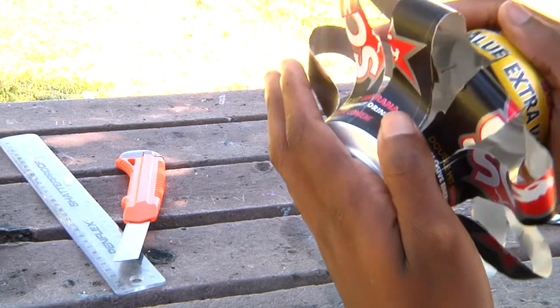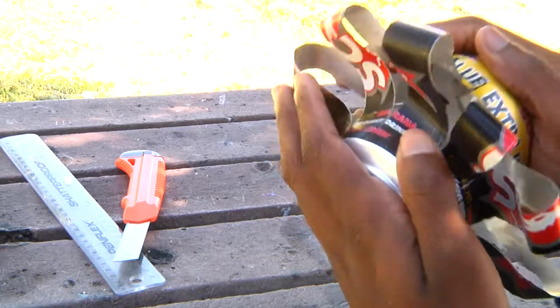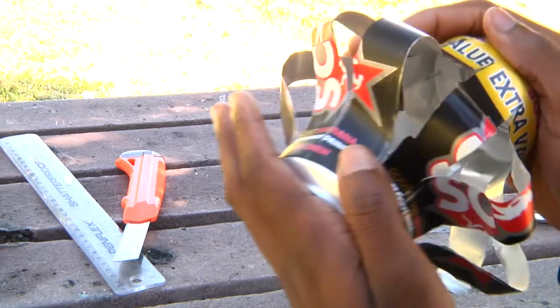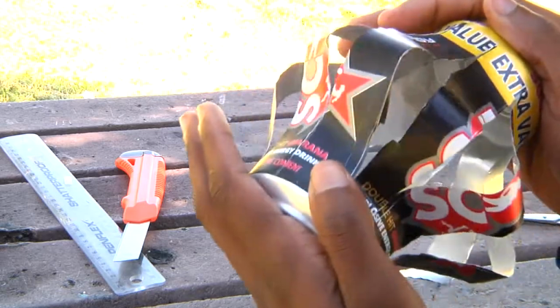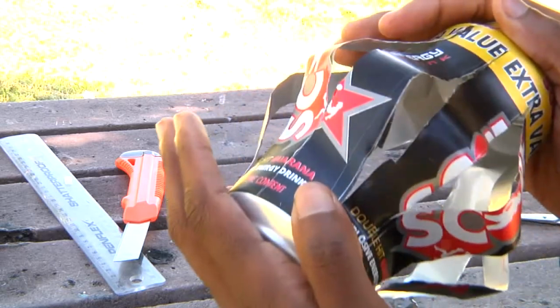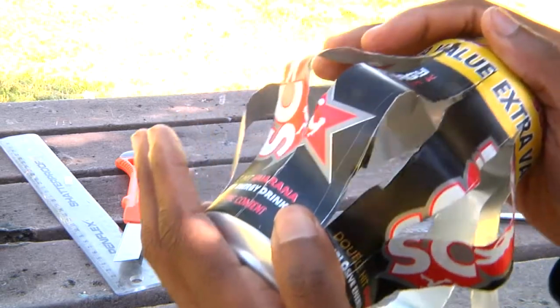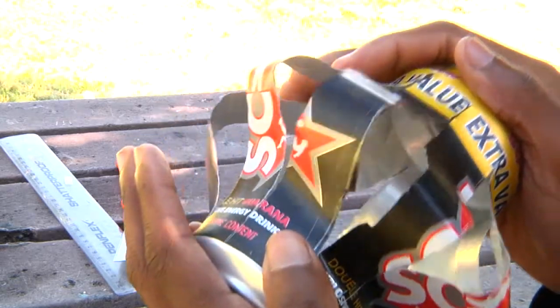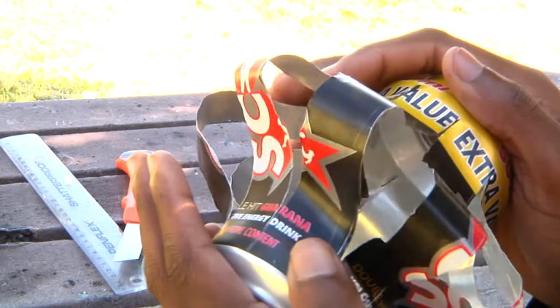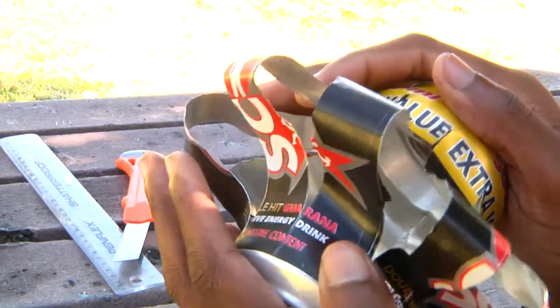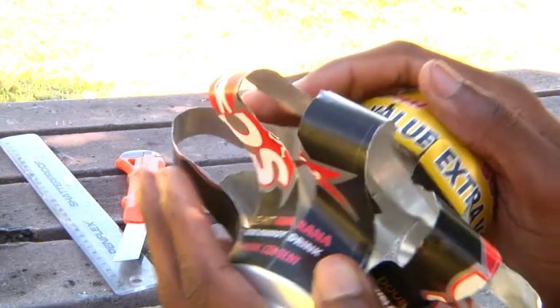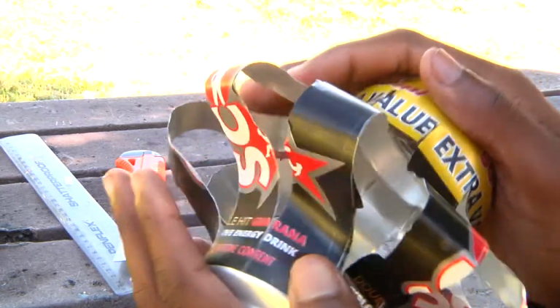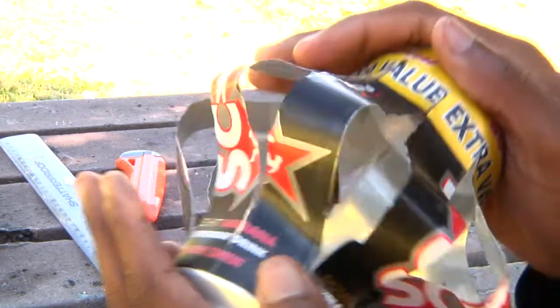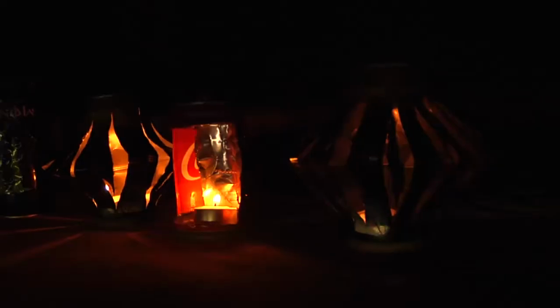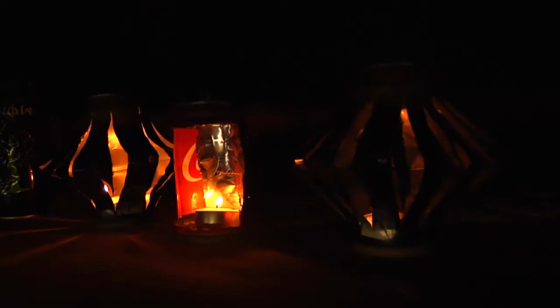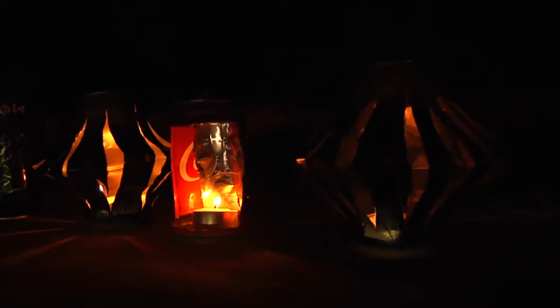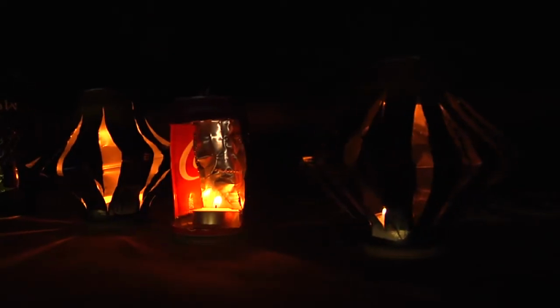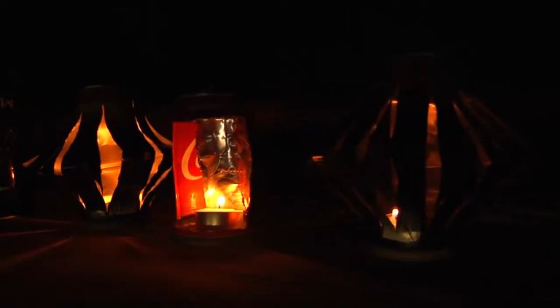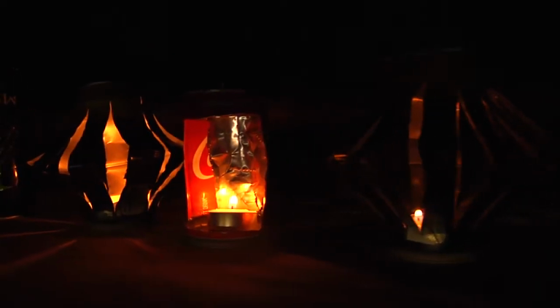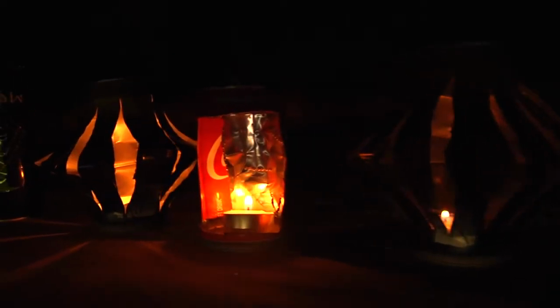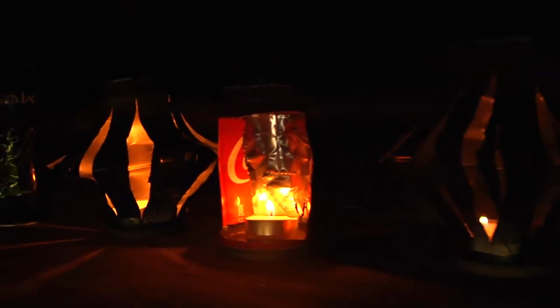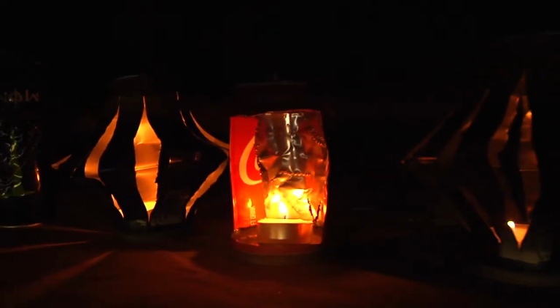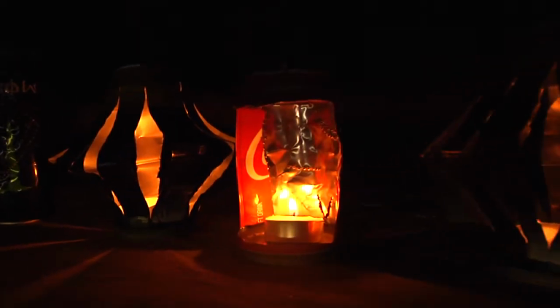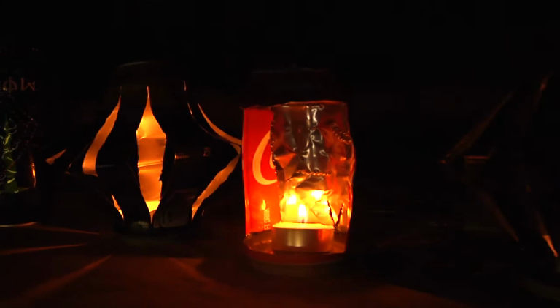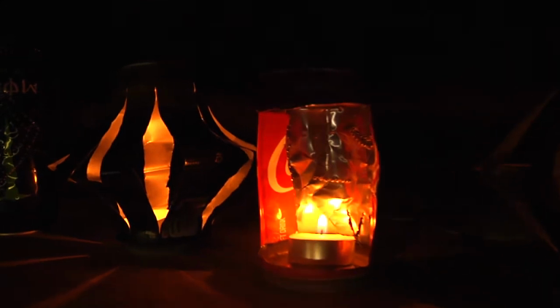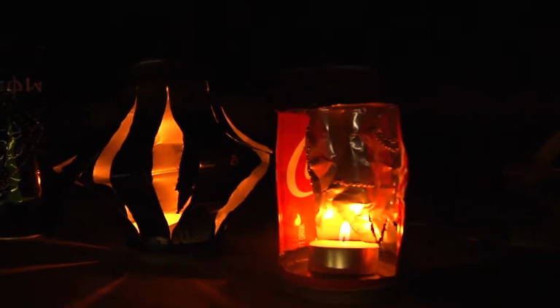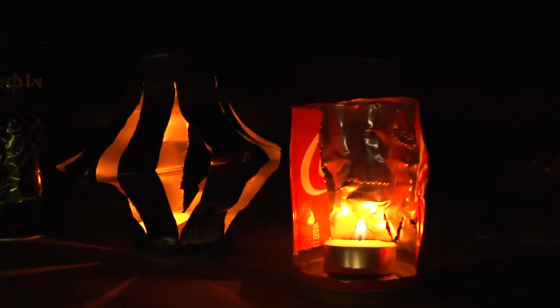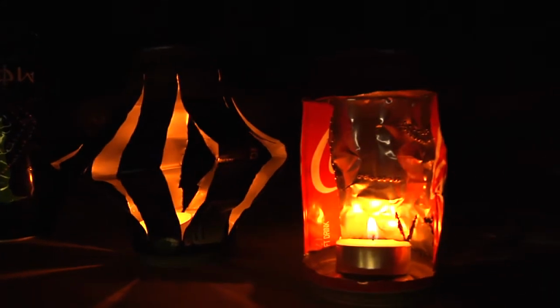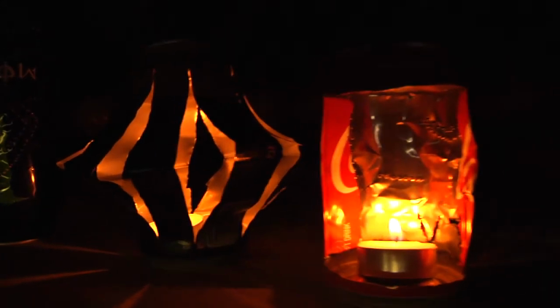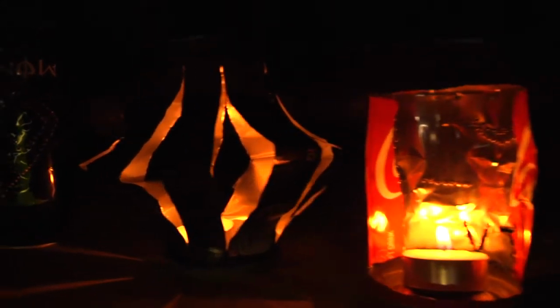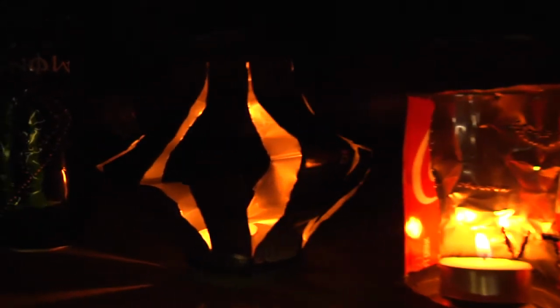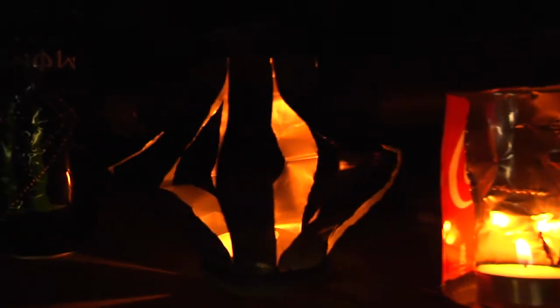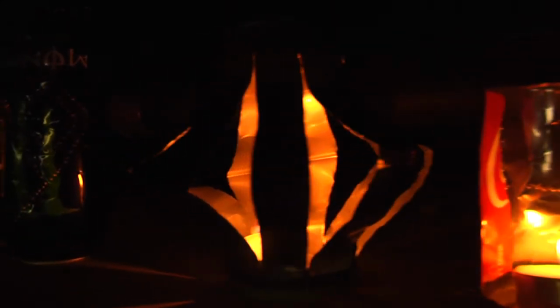Now you can insert your candle and beautifully light up your room. Alright, that's it for me guys.